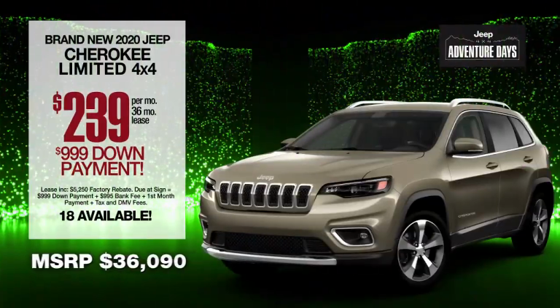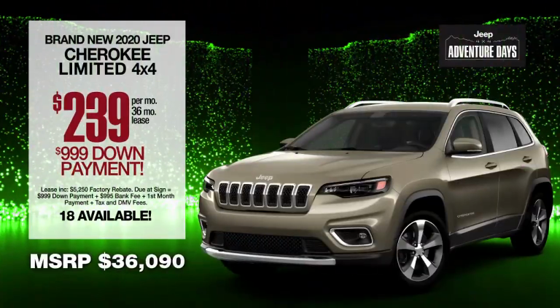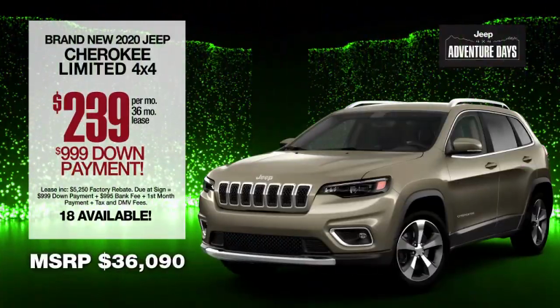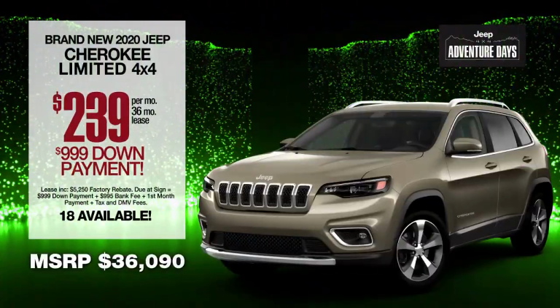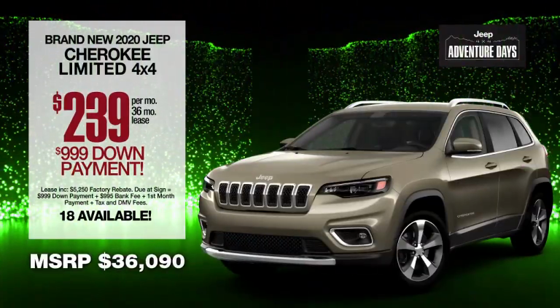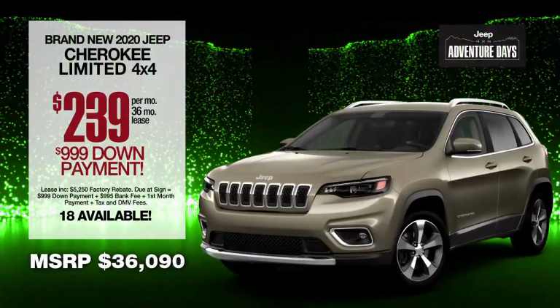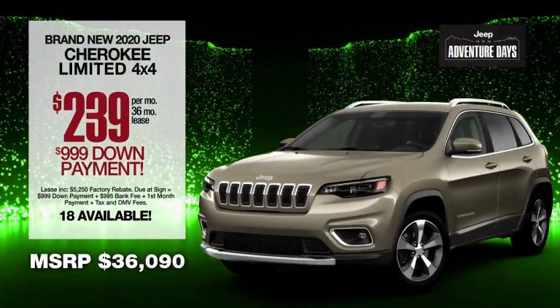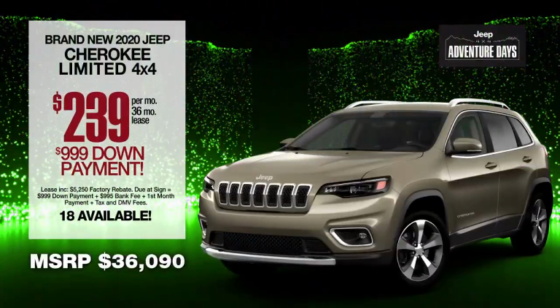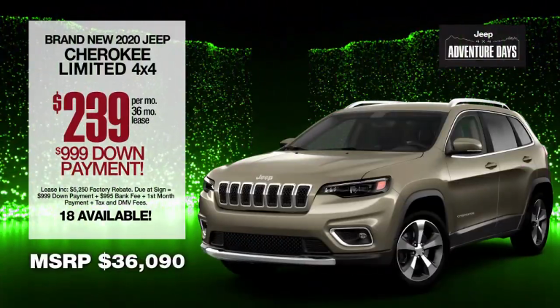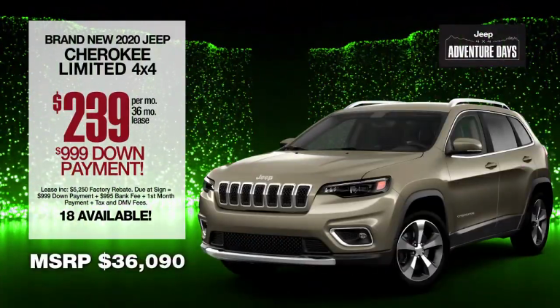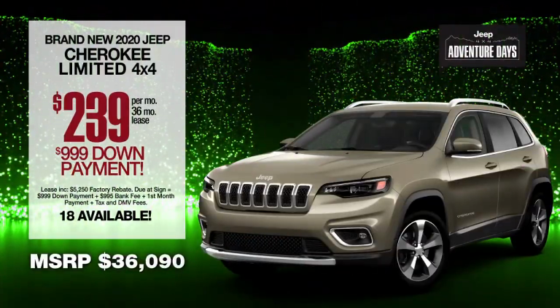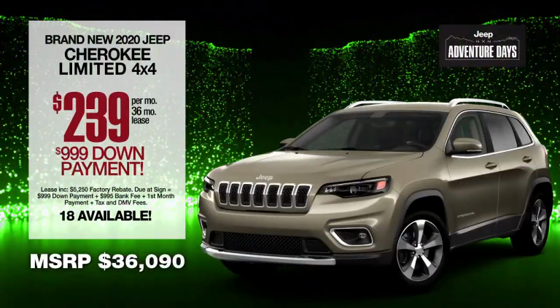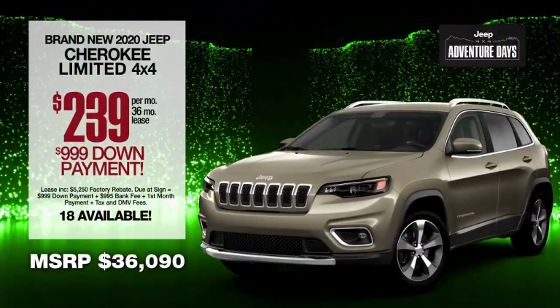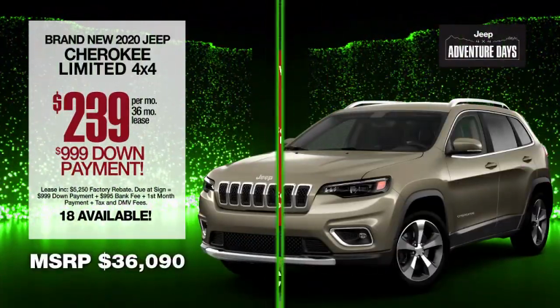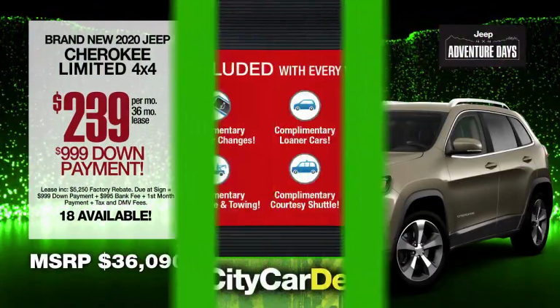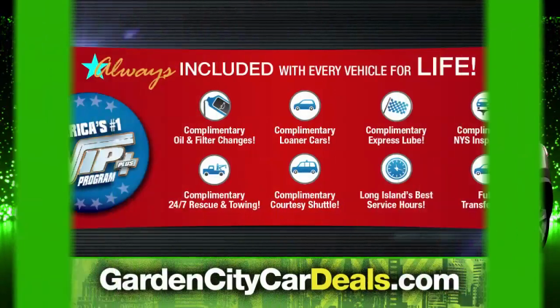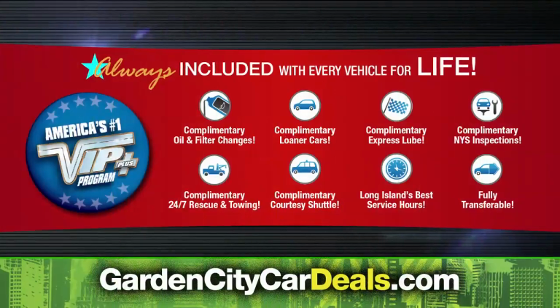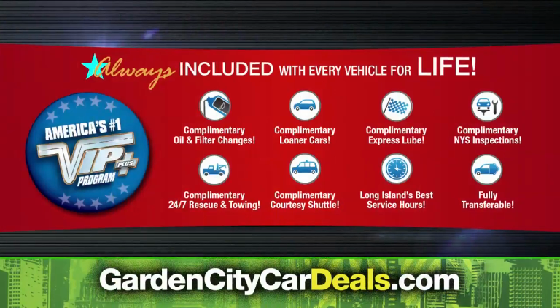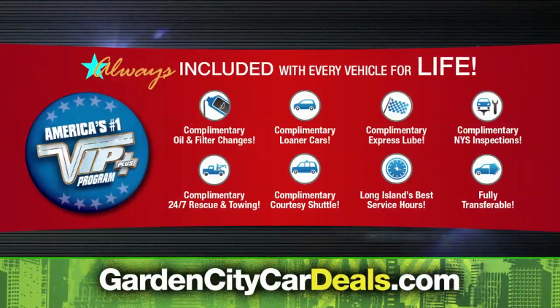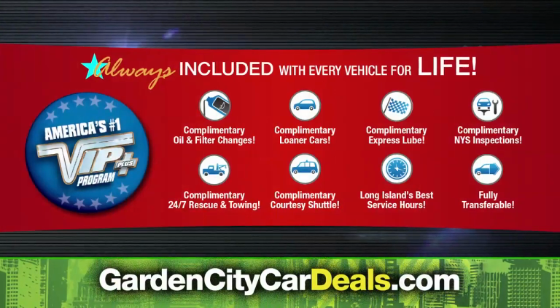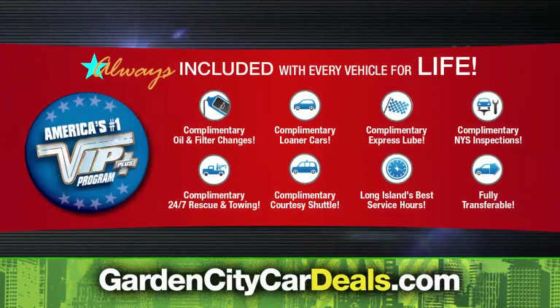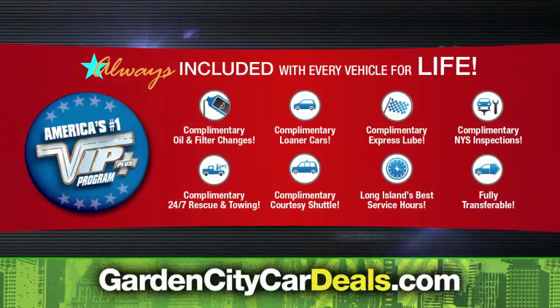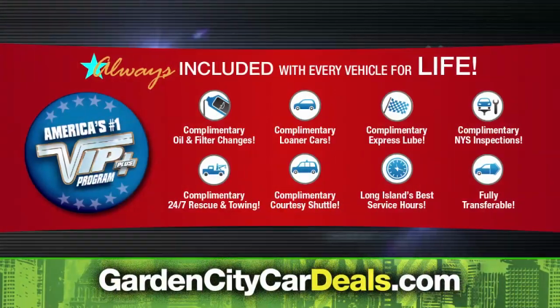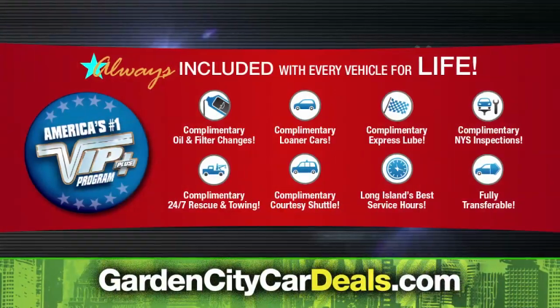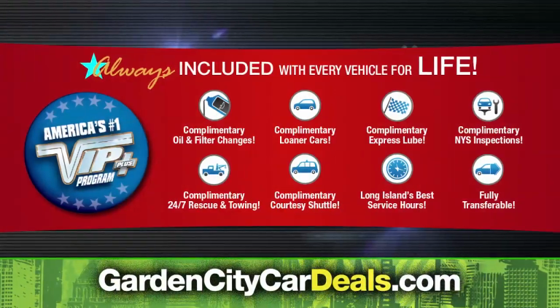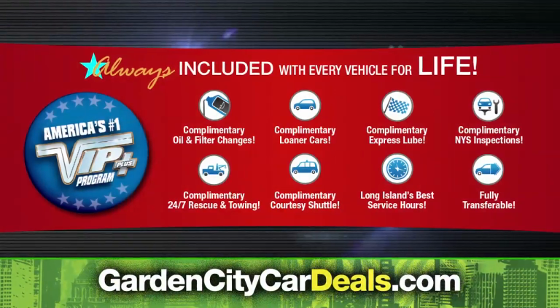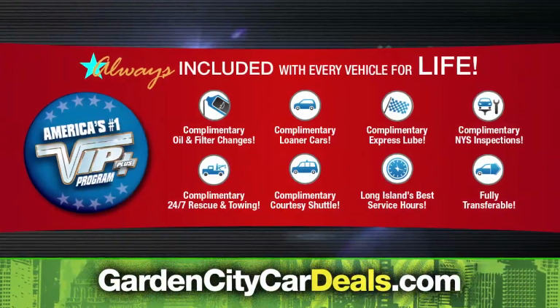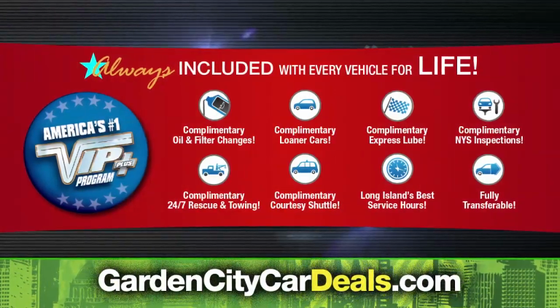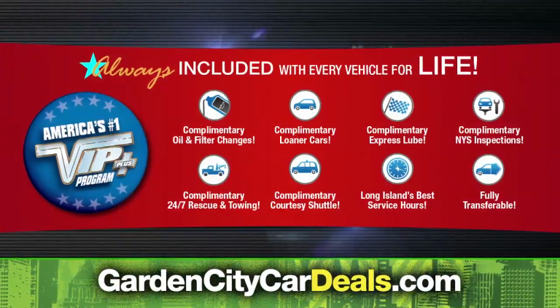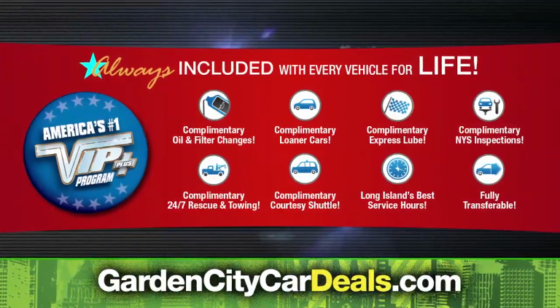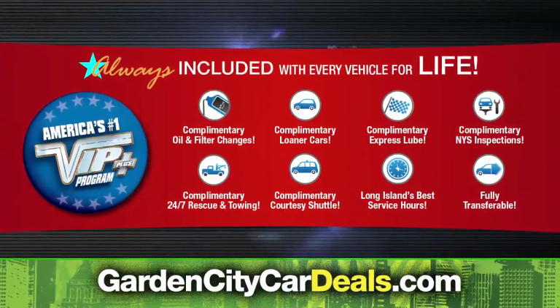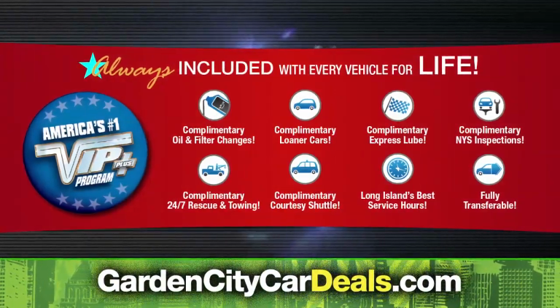Lease at the exclusive VIP price. Plus, every Garden City vehicle comes with America's number one VIP Plus program.